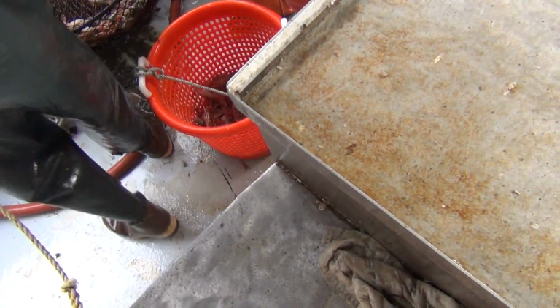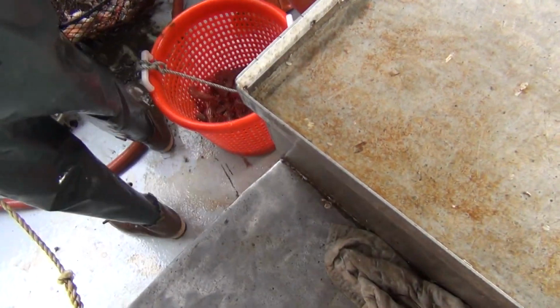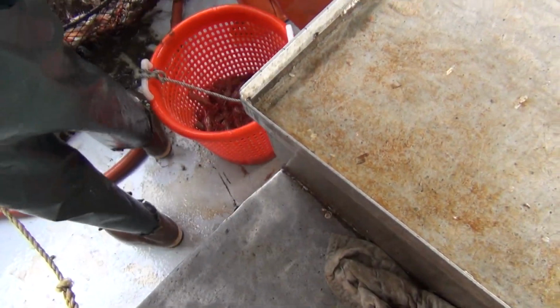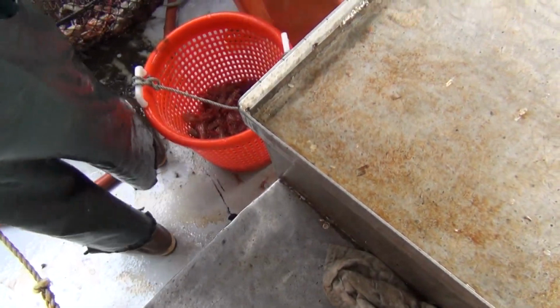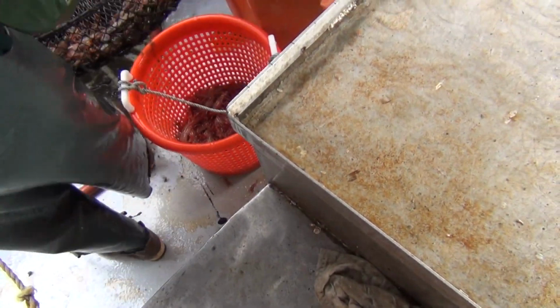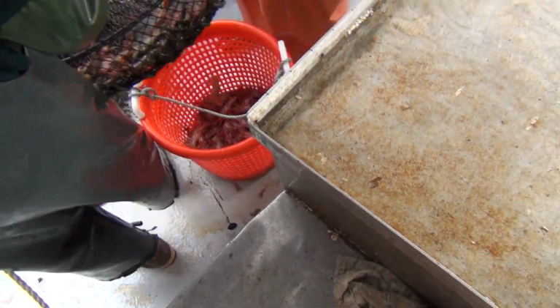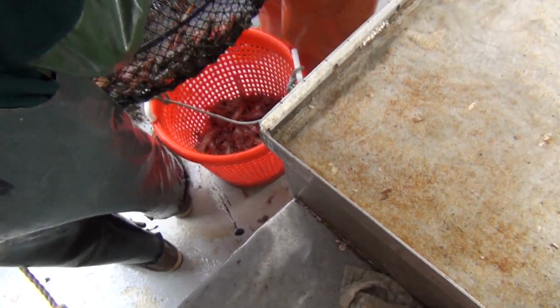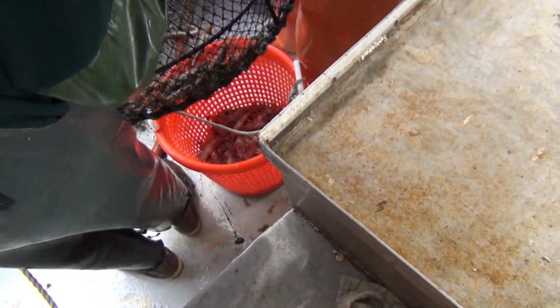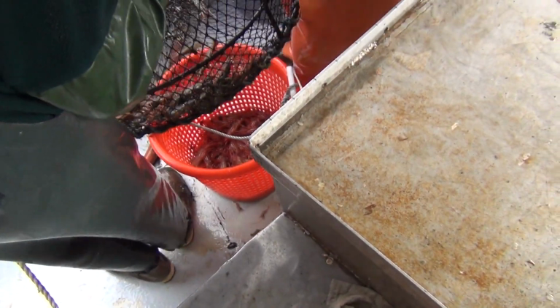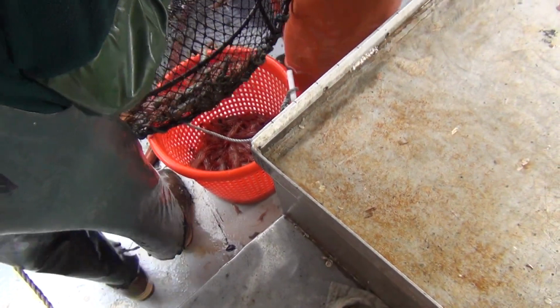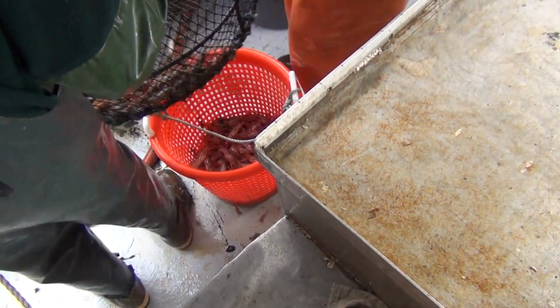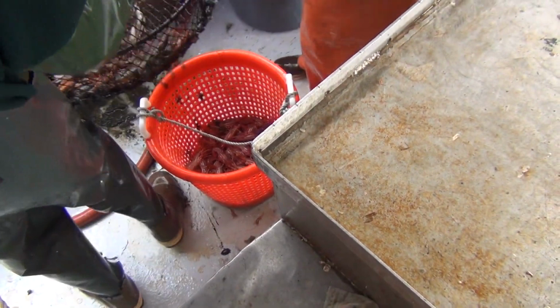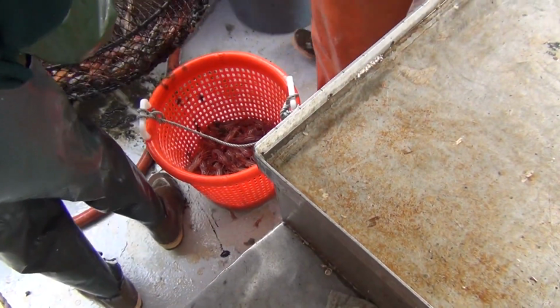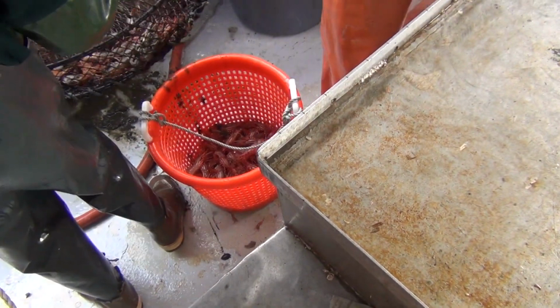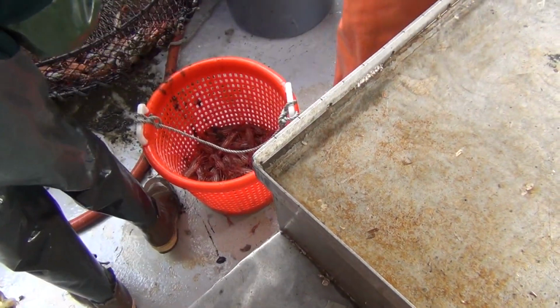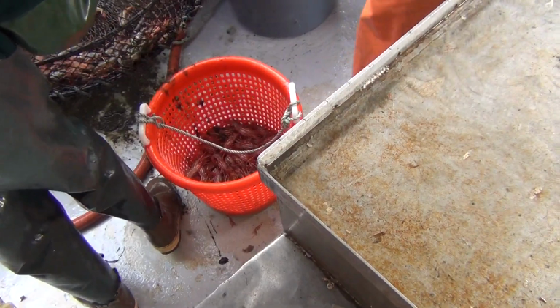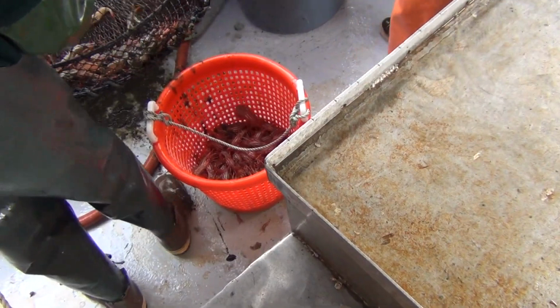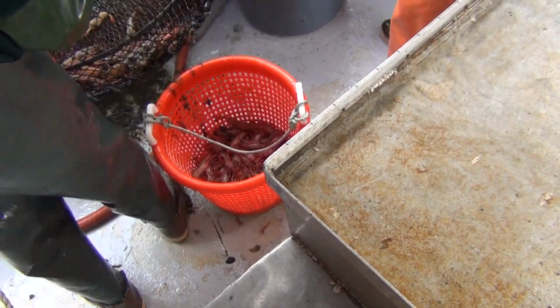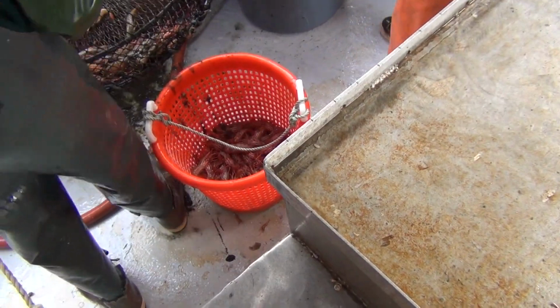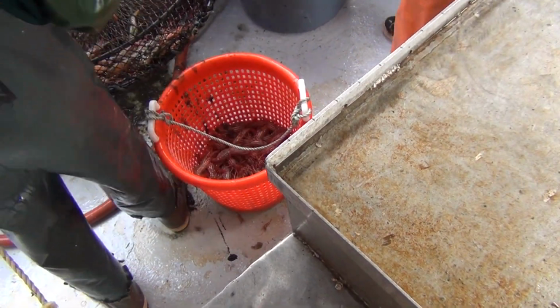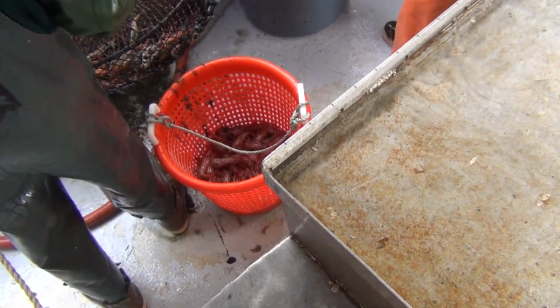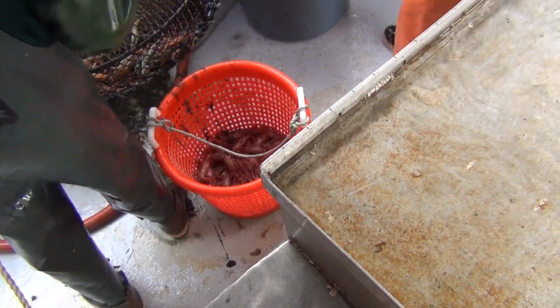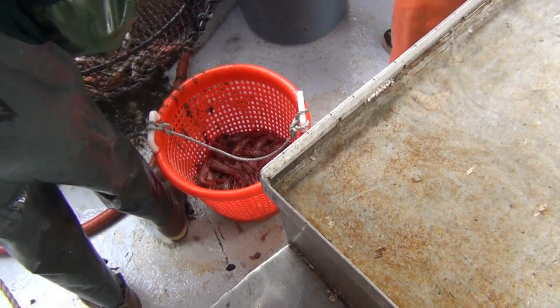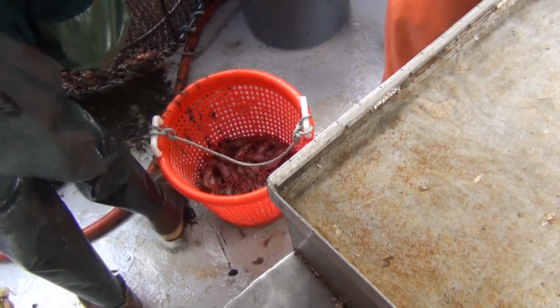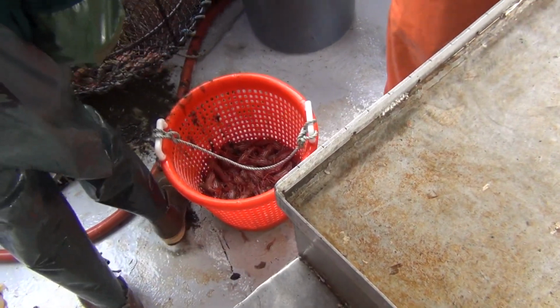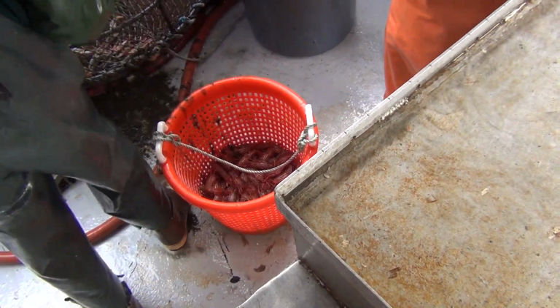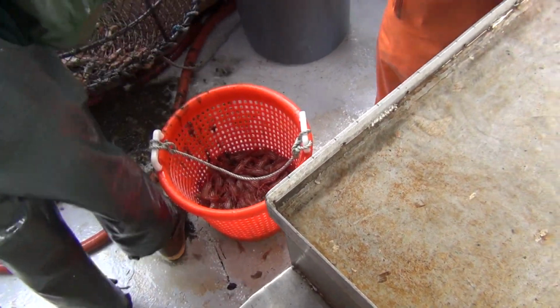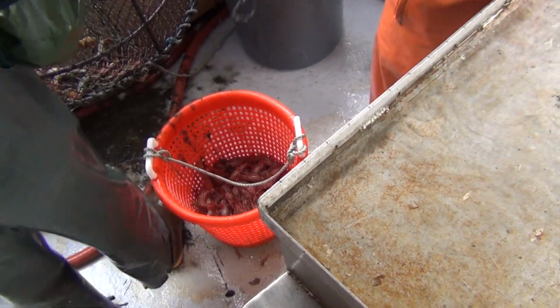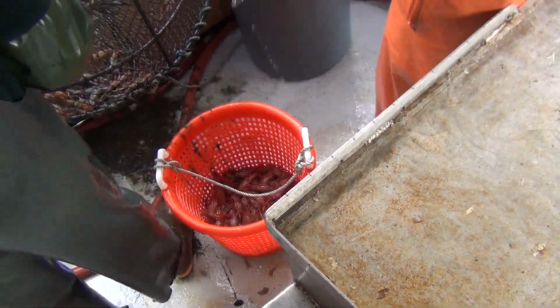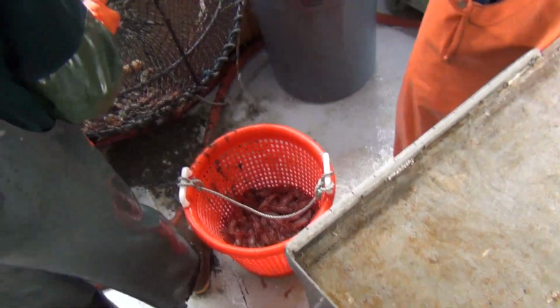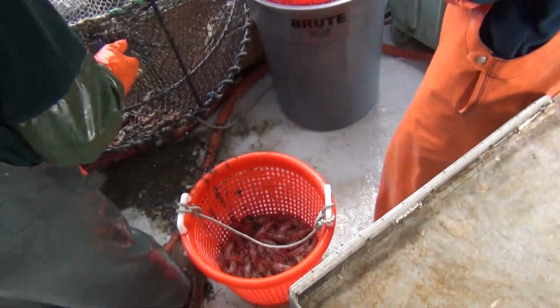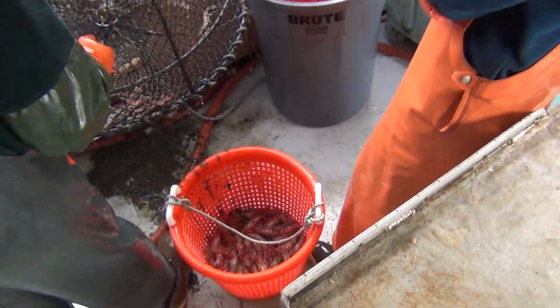Well, rinse the whole thing off. You can spray the whole bucket off. There you go.